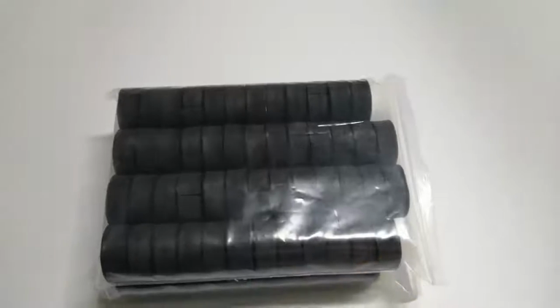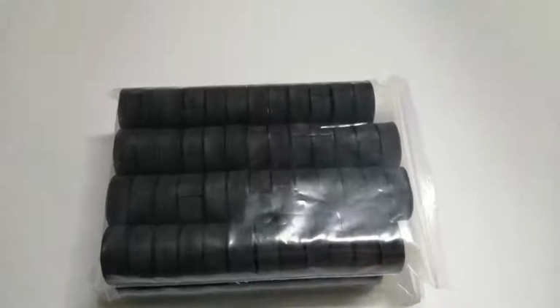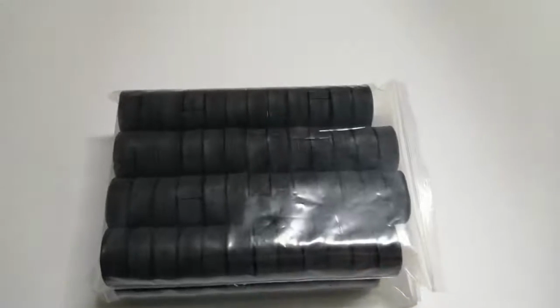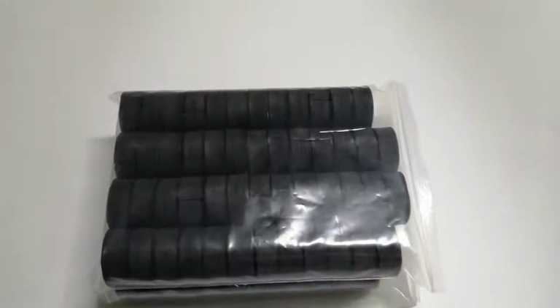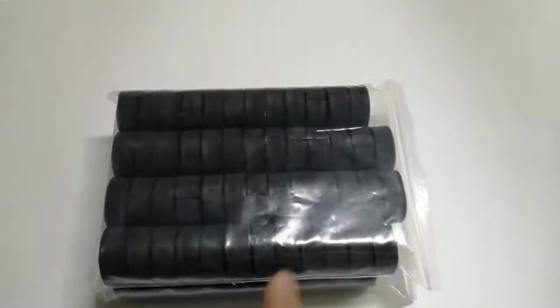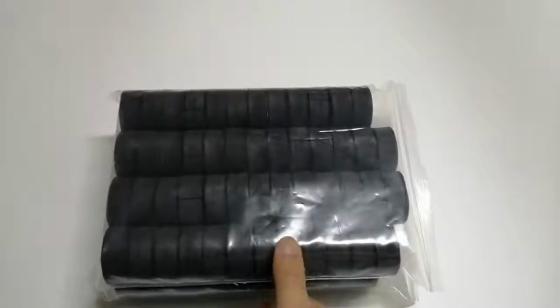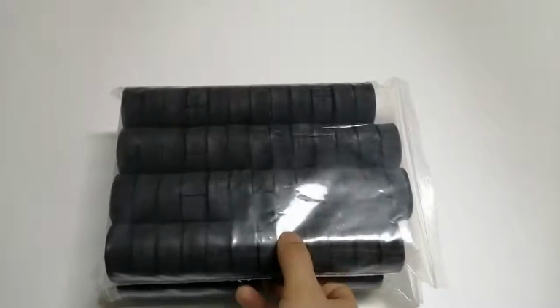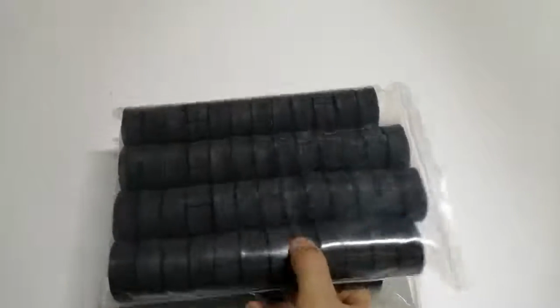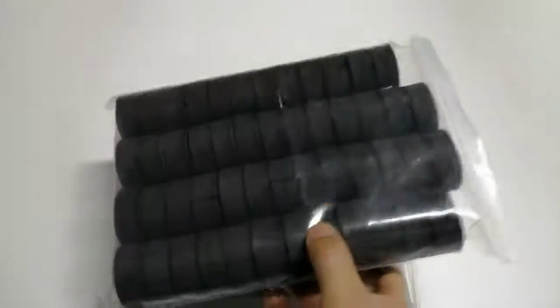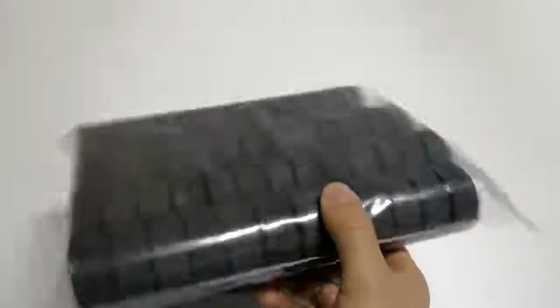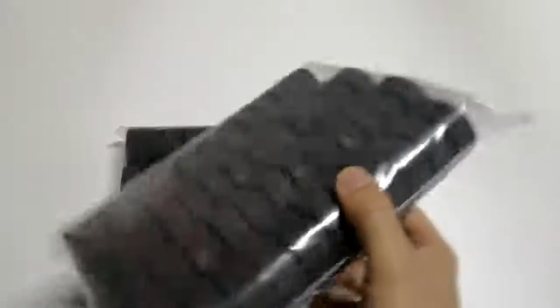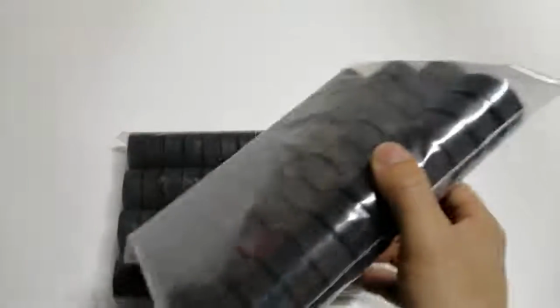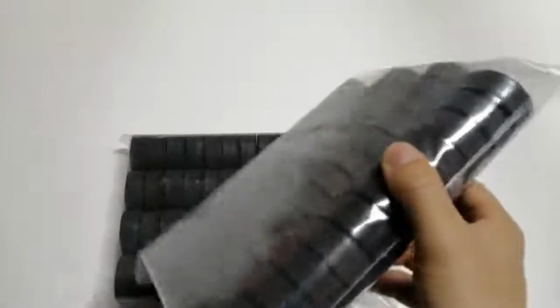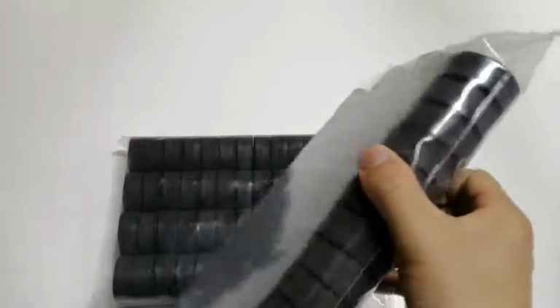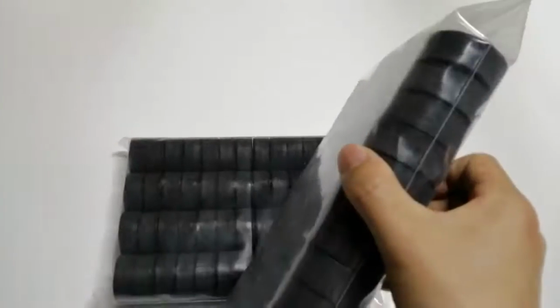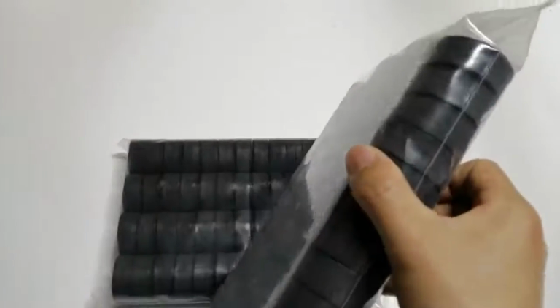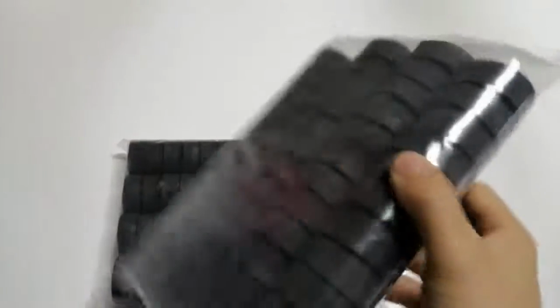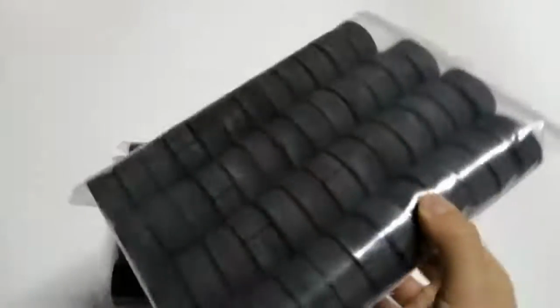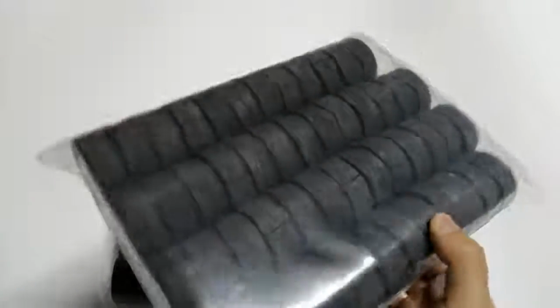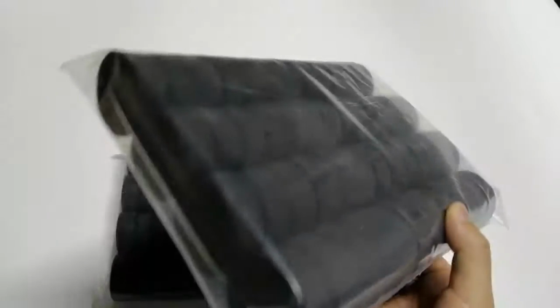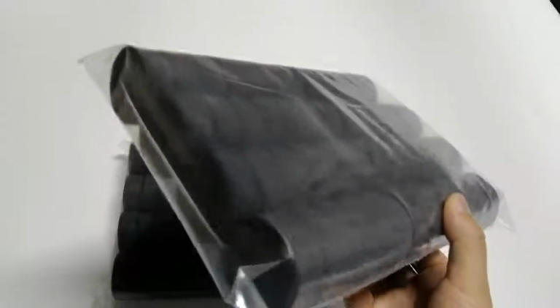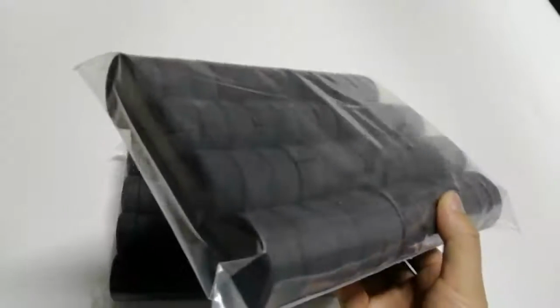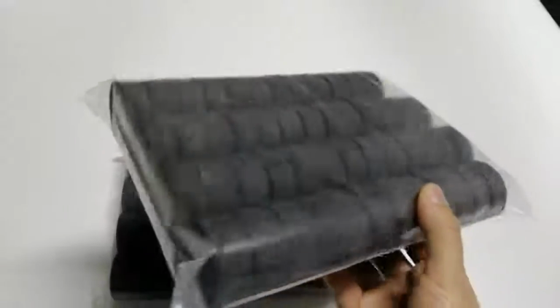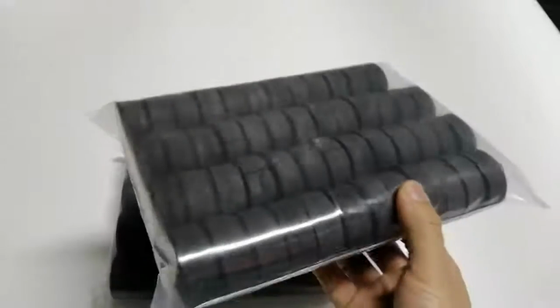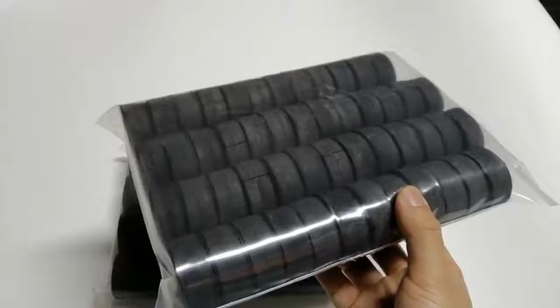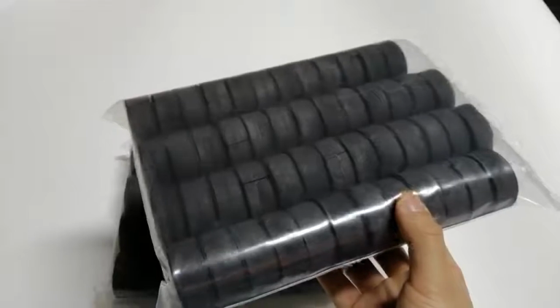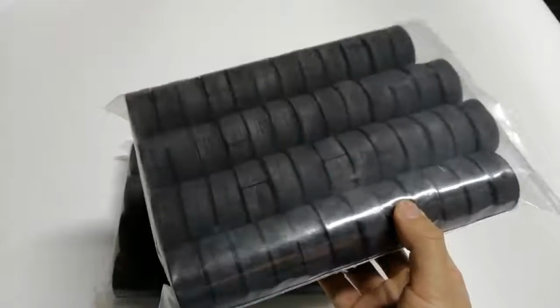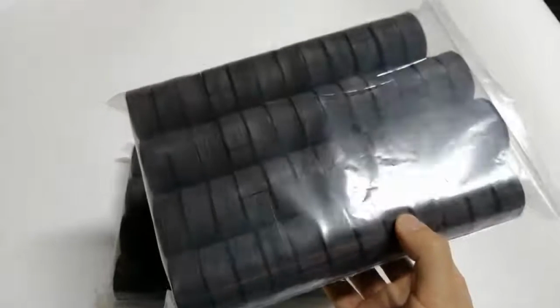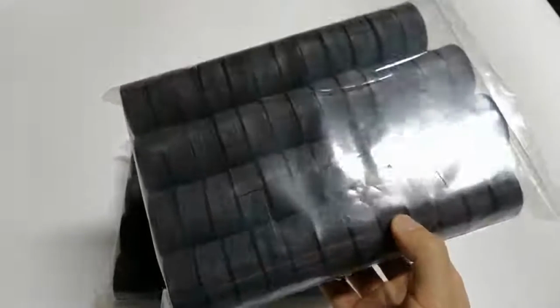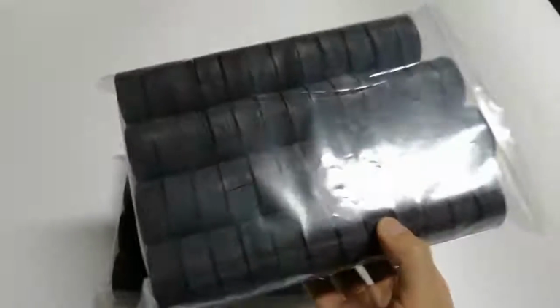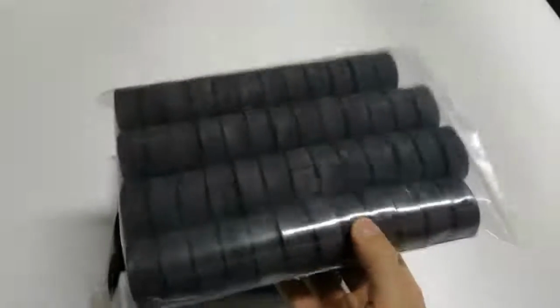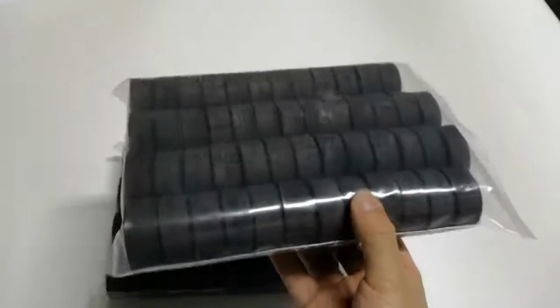They are well packed in self-closed PE bag, 50 pieces per bag like this.